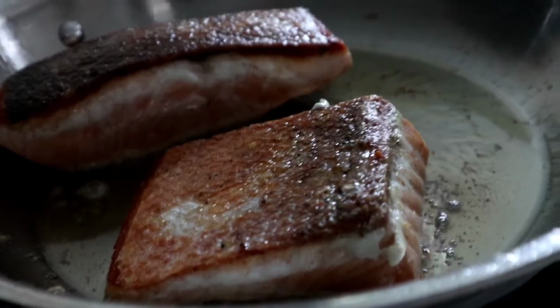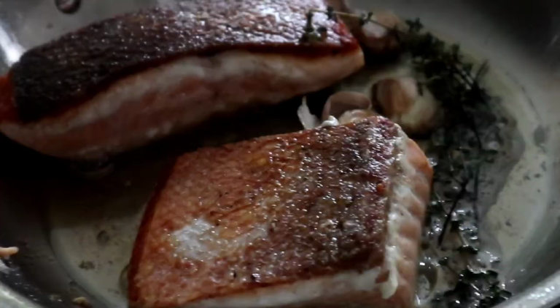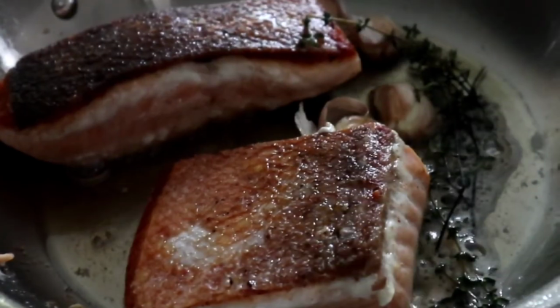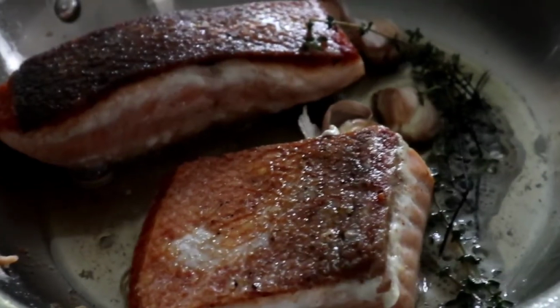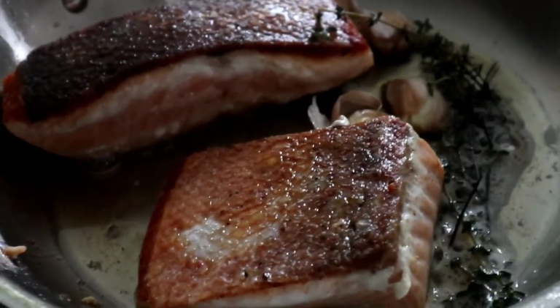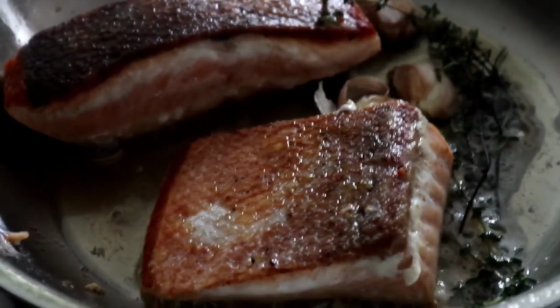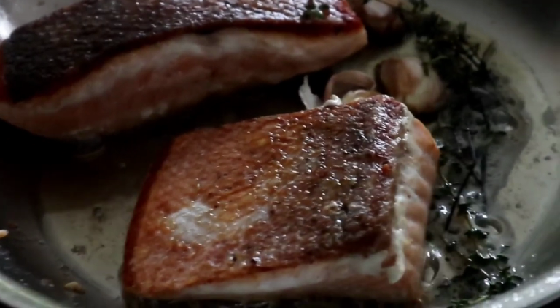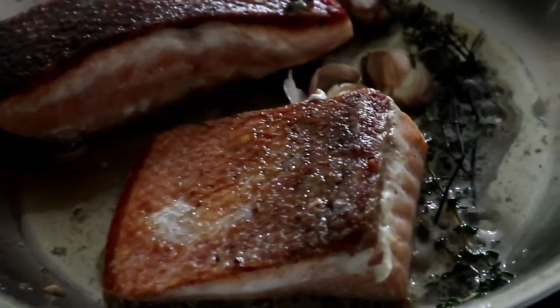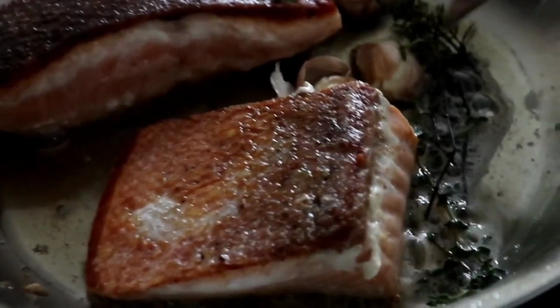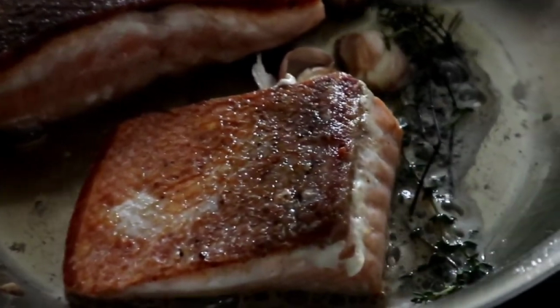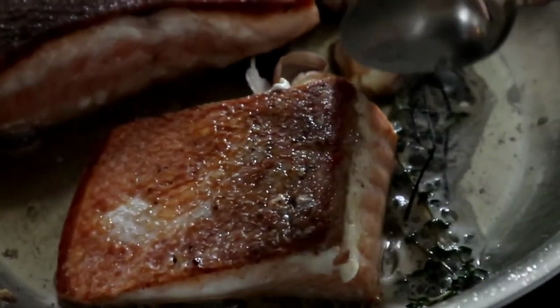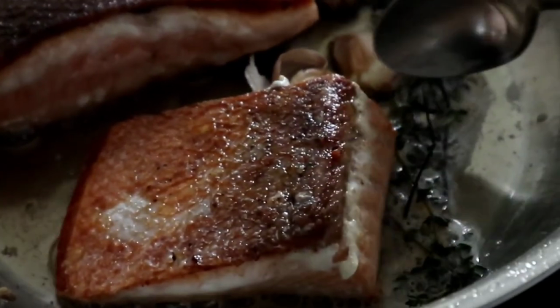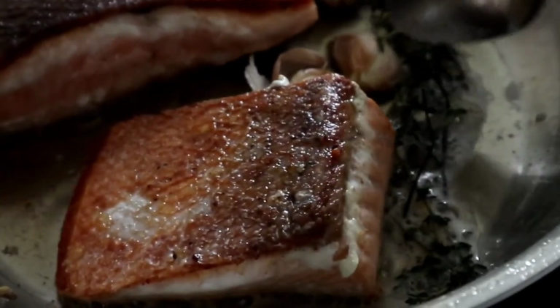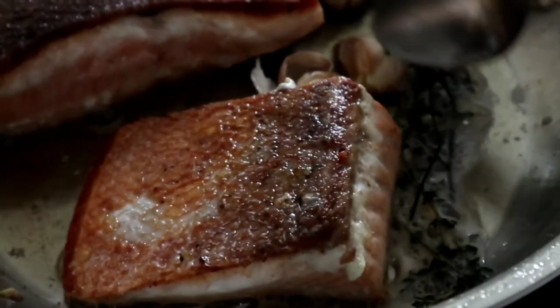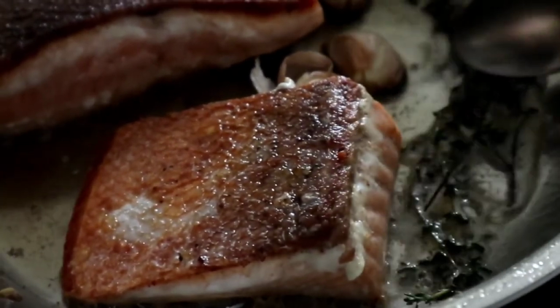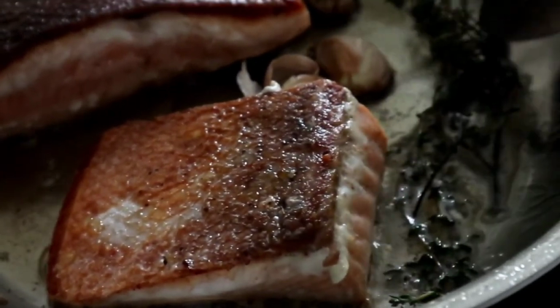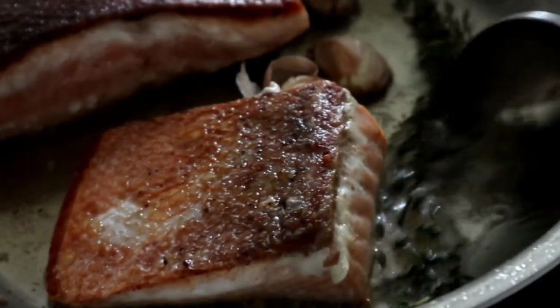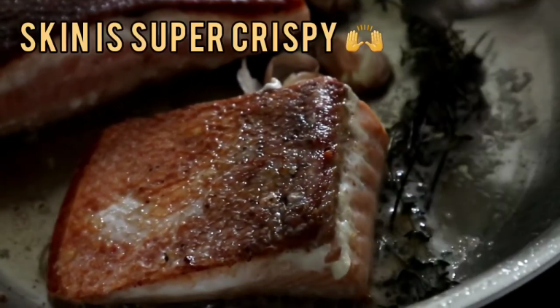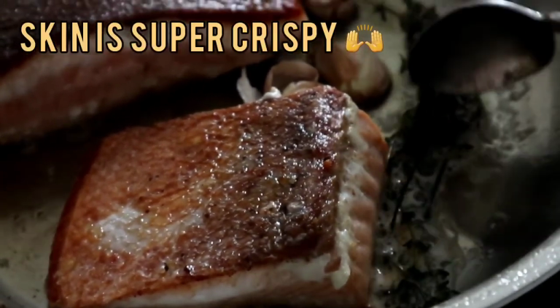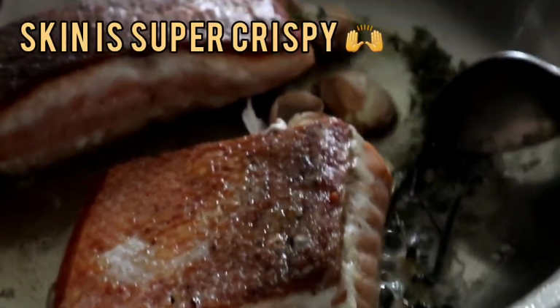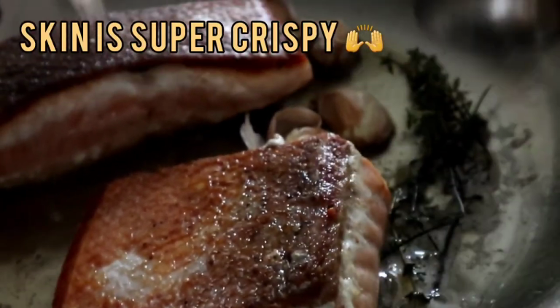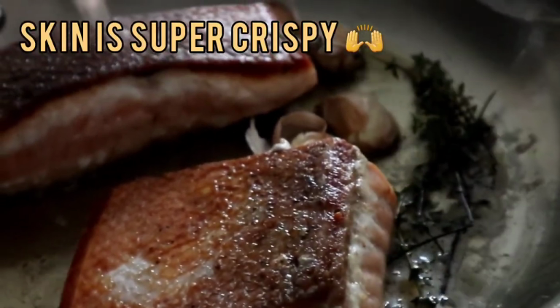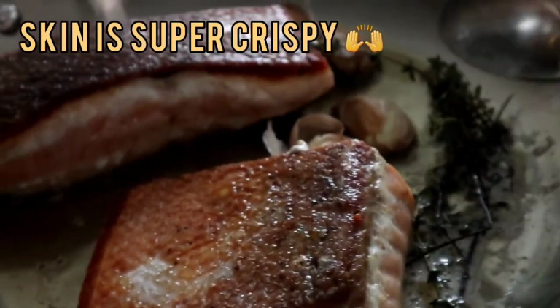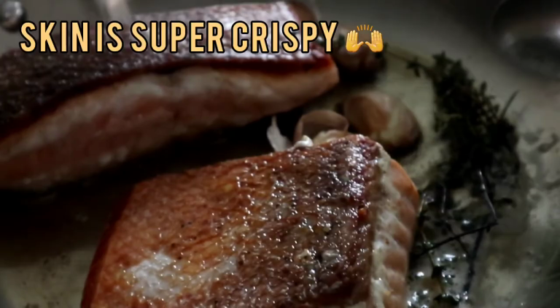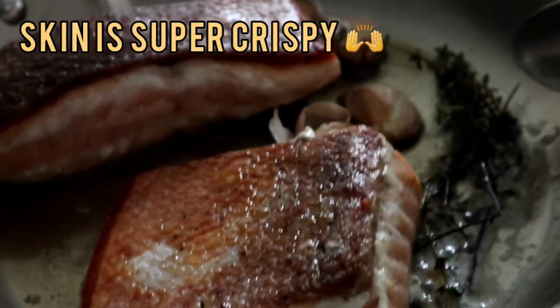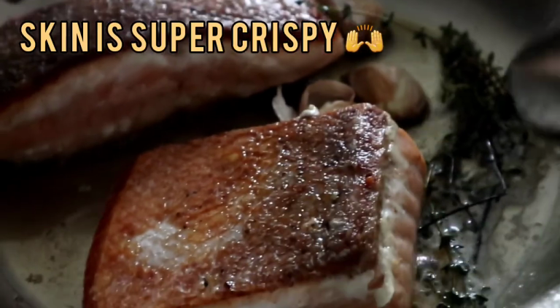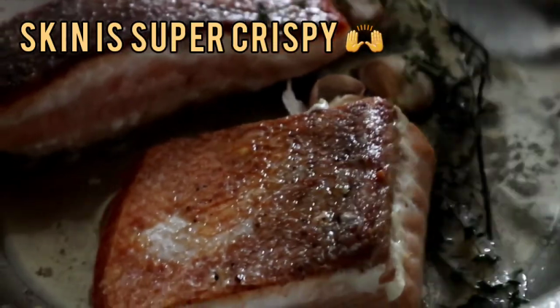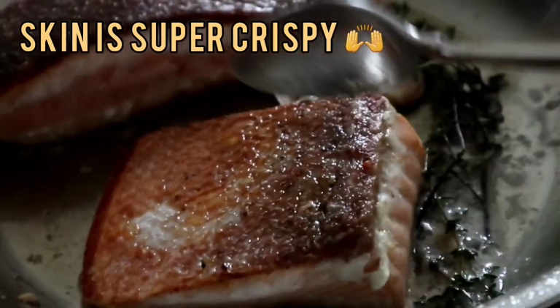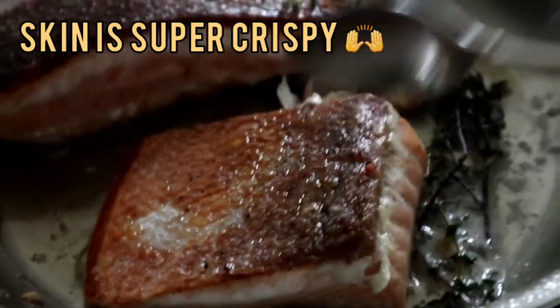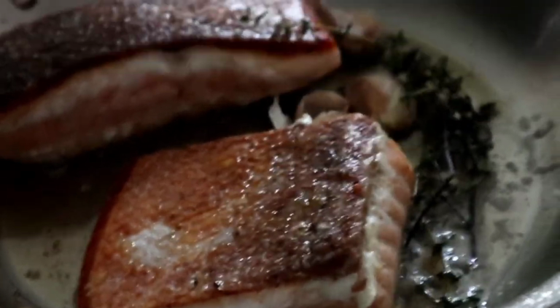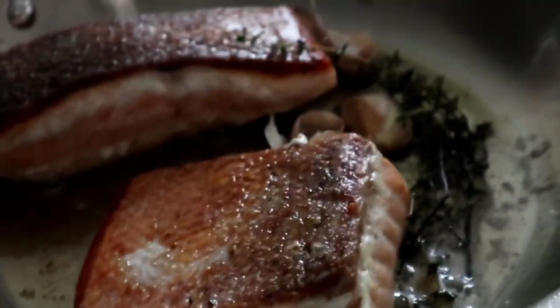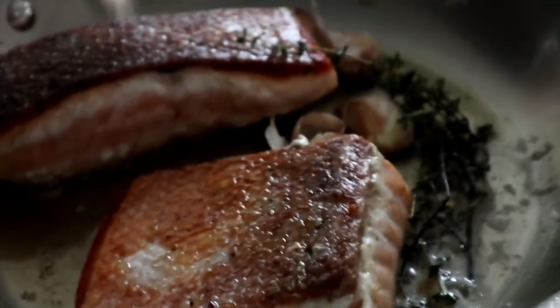Next, I've added thyme, smashed garlic, some butter and some vegetable oil, and I'll be basting that.